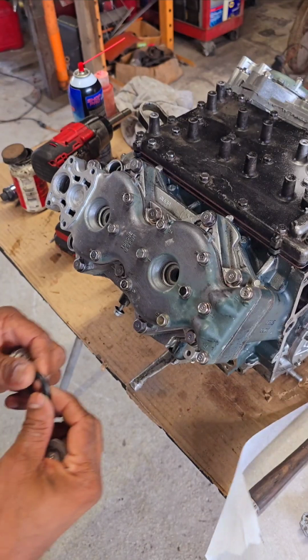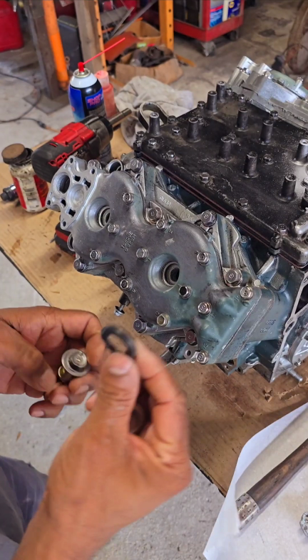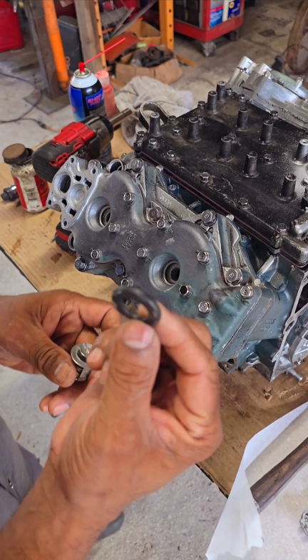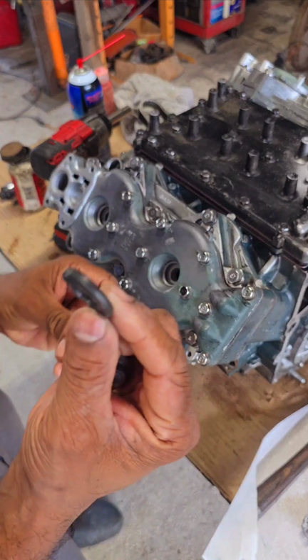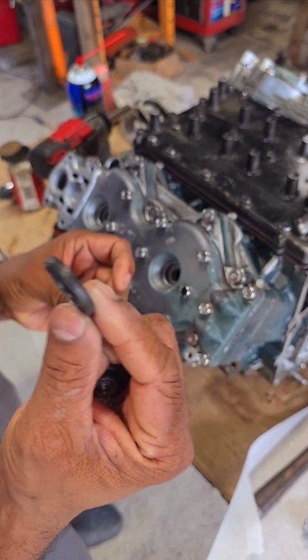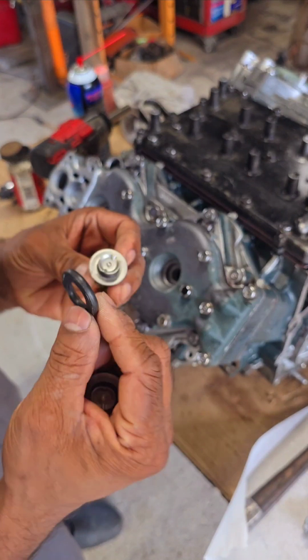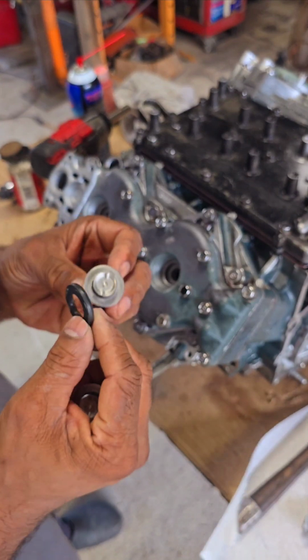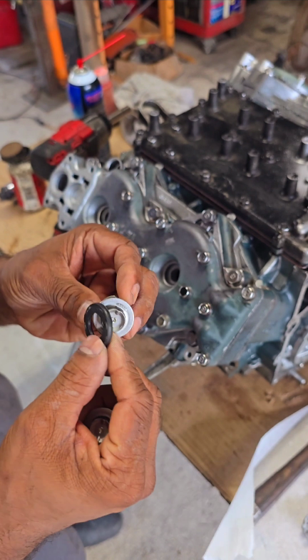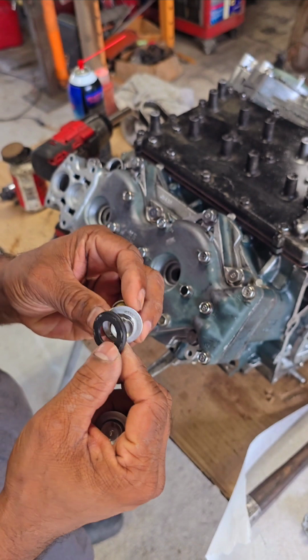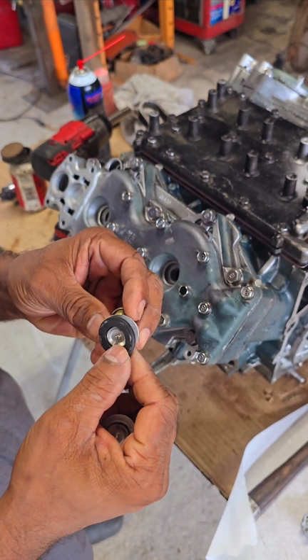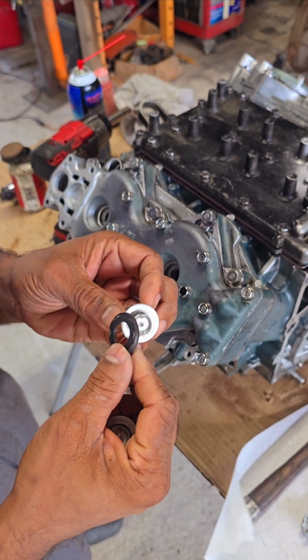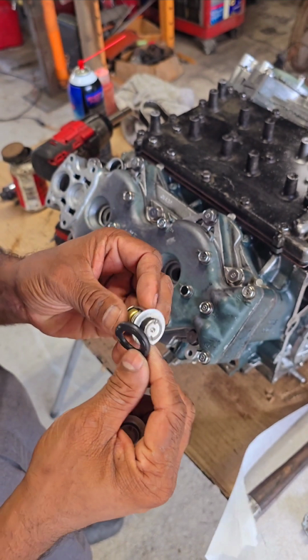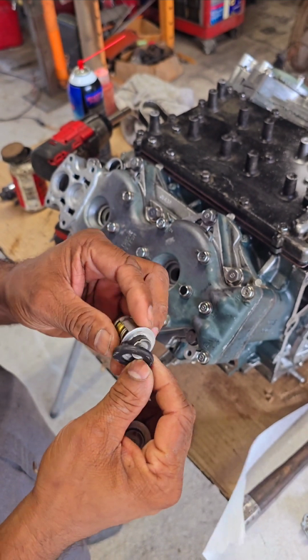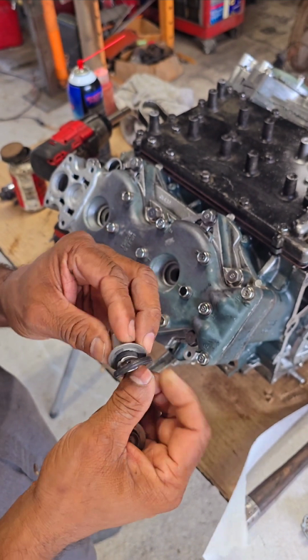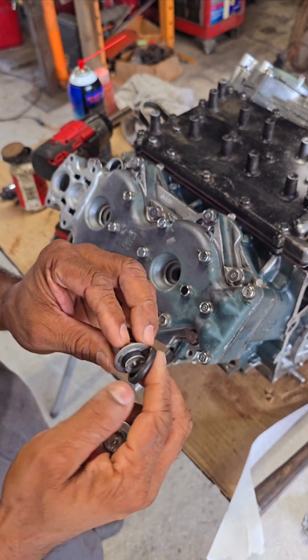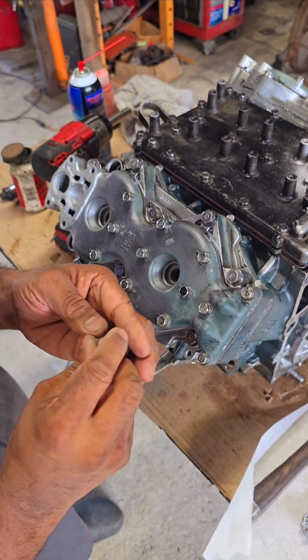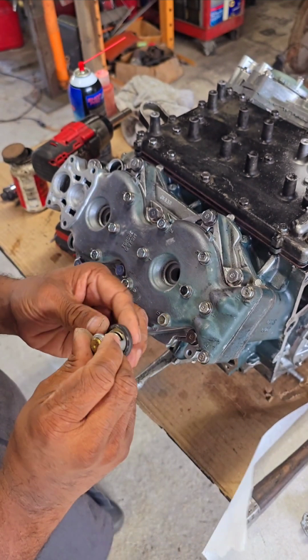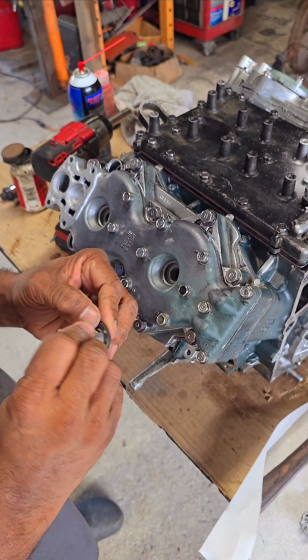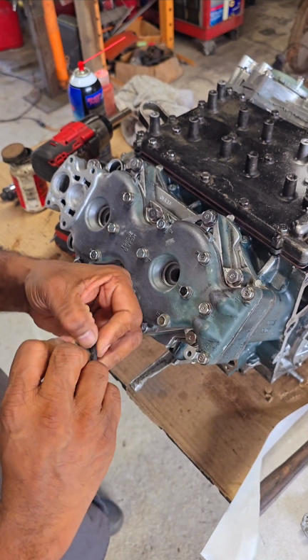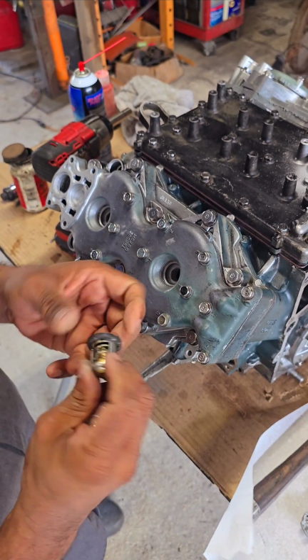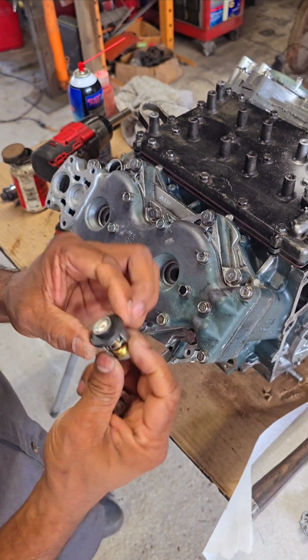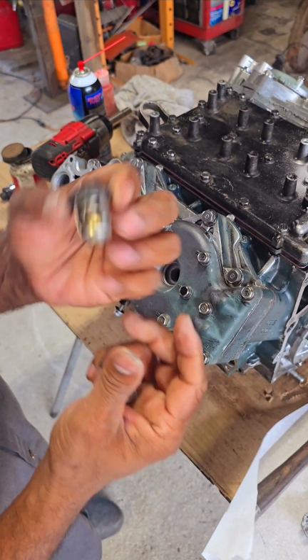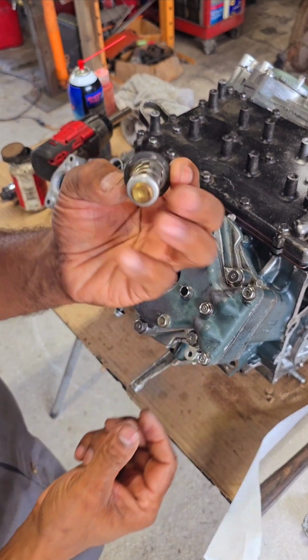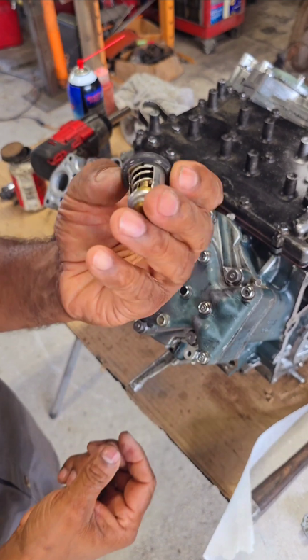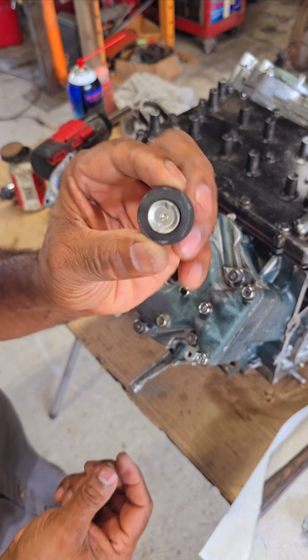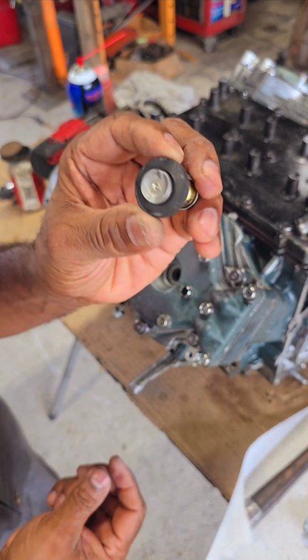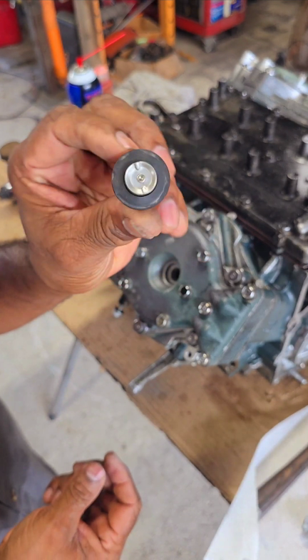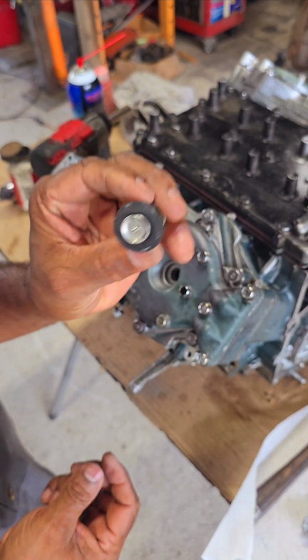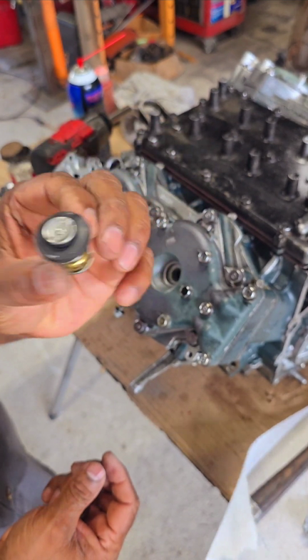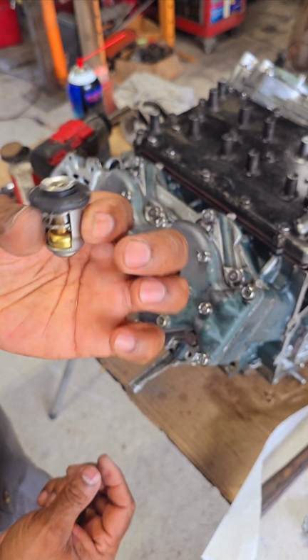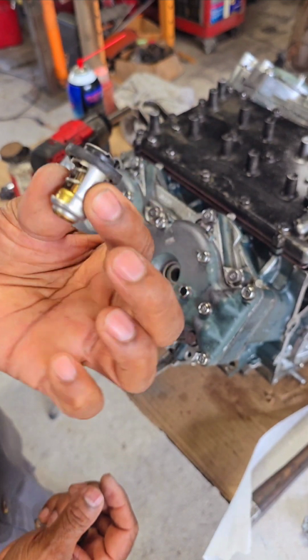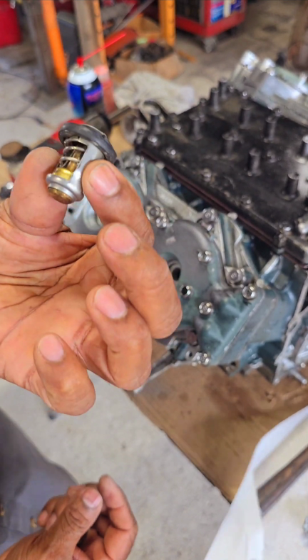I'm going to put this rubber gasket back on the thermostat. That's how it fits on there.